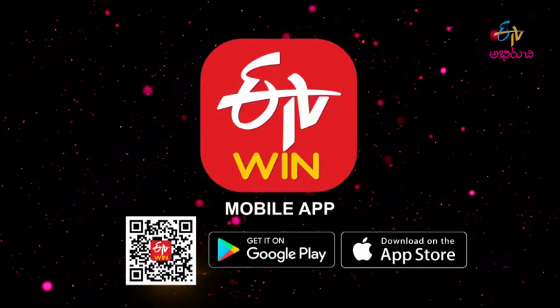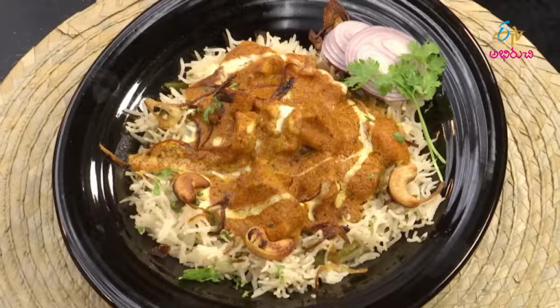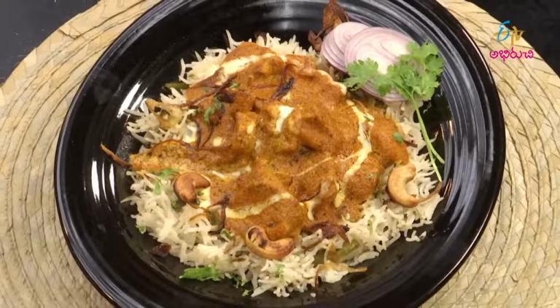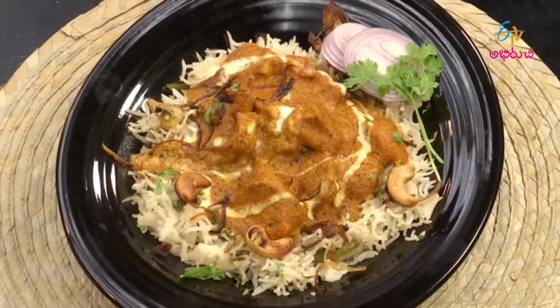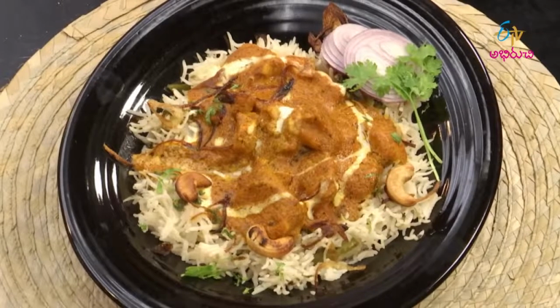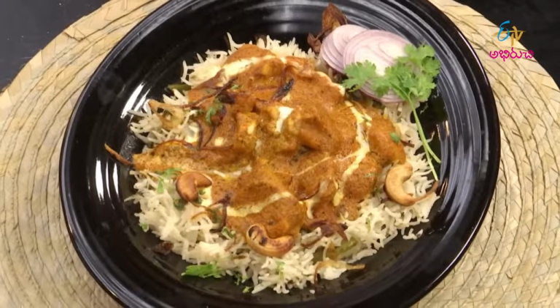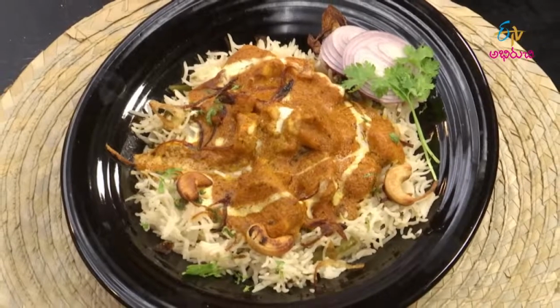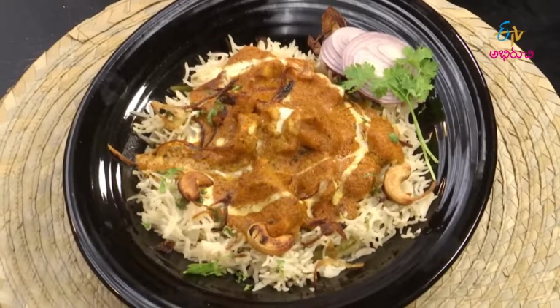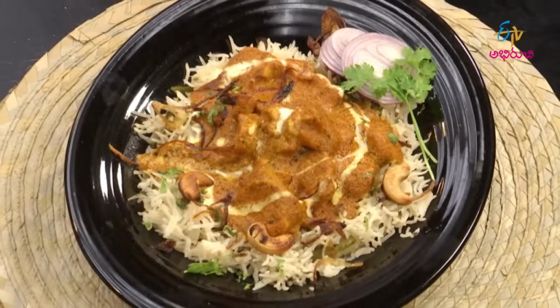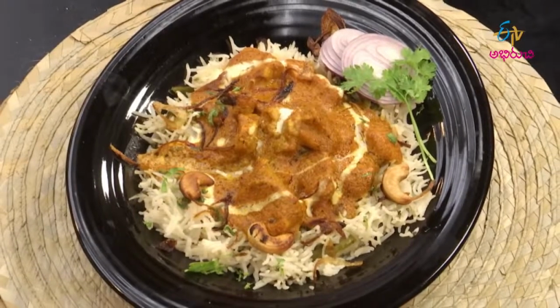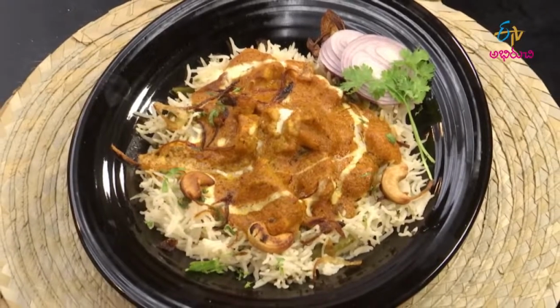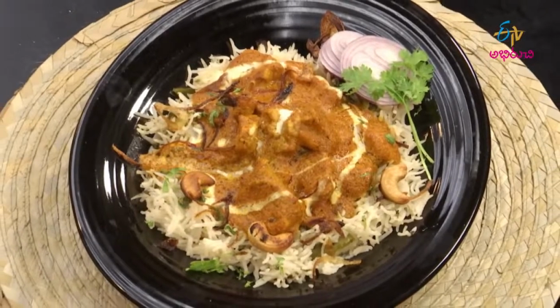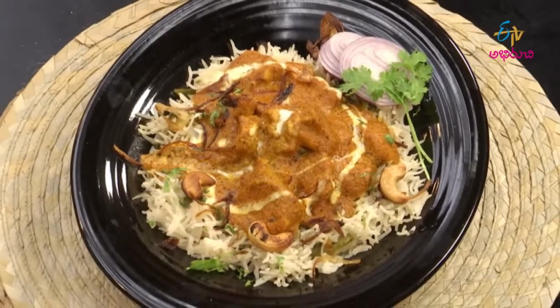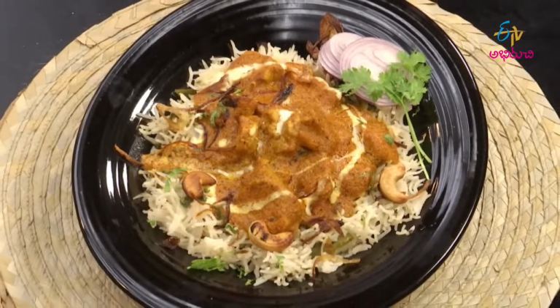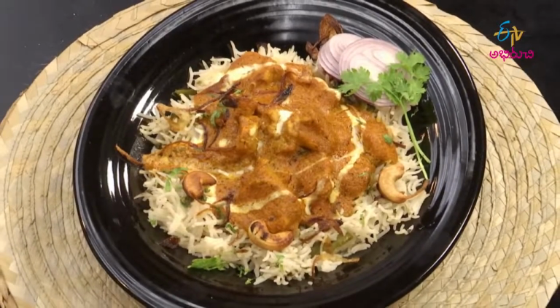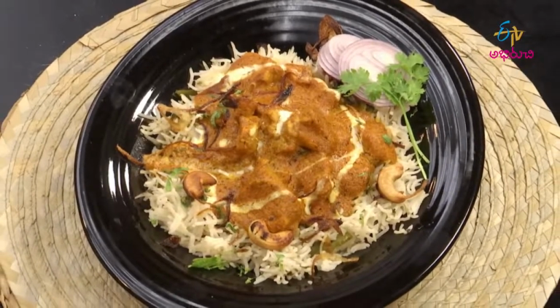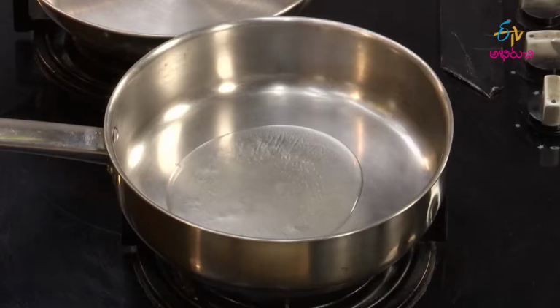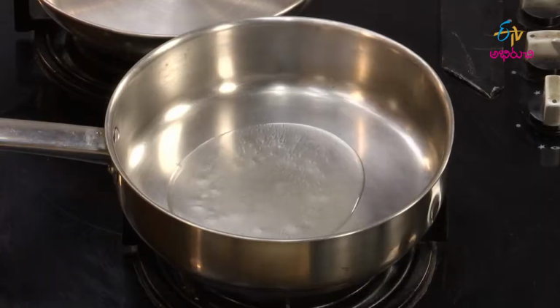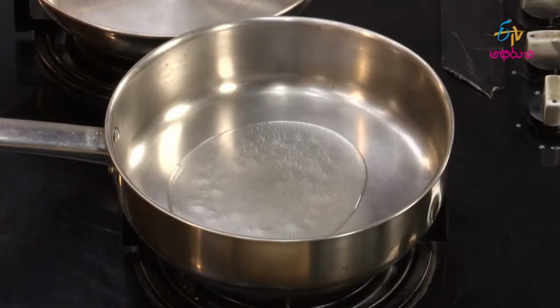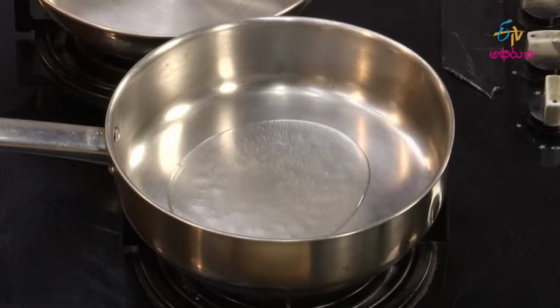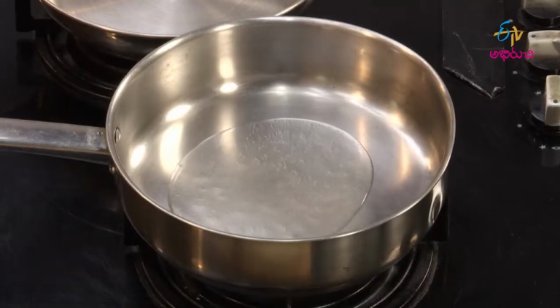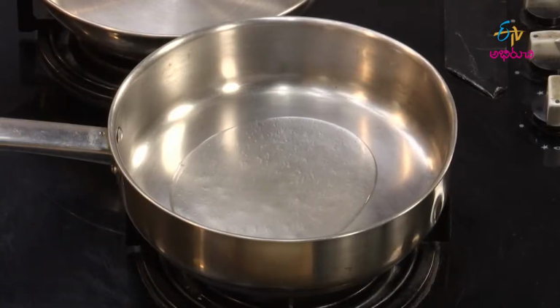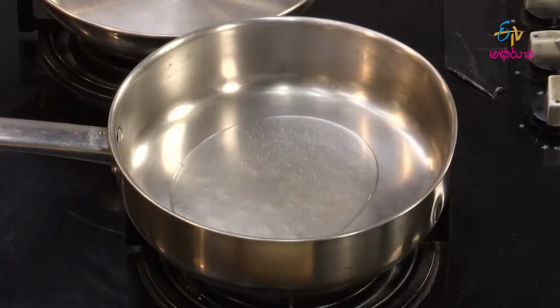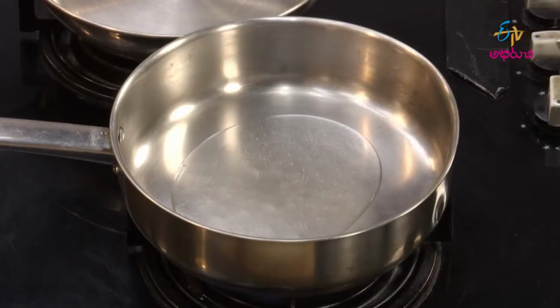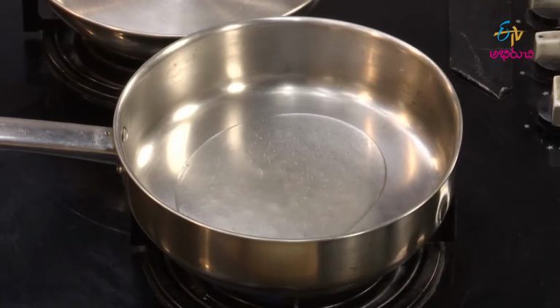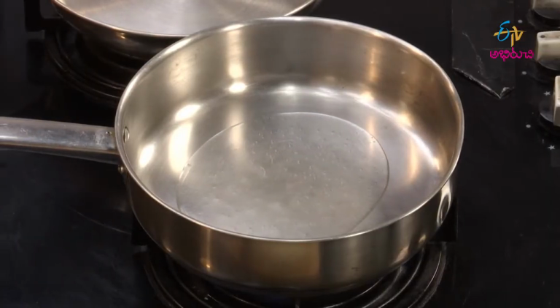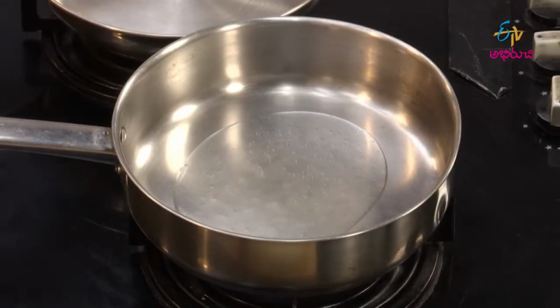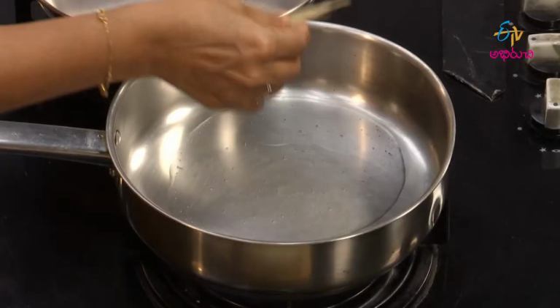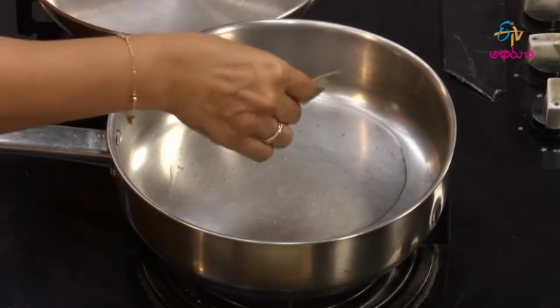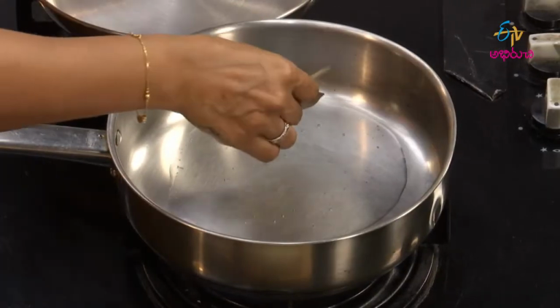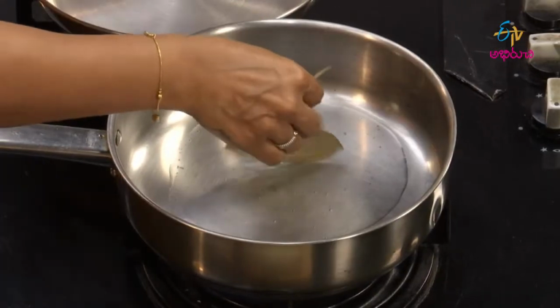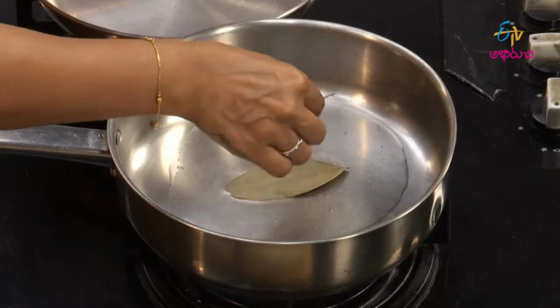Butter Chicken Biryani — Butter Chicken Biryani is so good! In a pan, we put the green onion. Add the biryani.